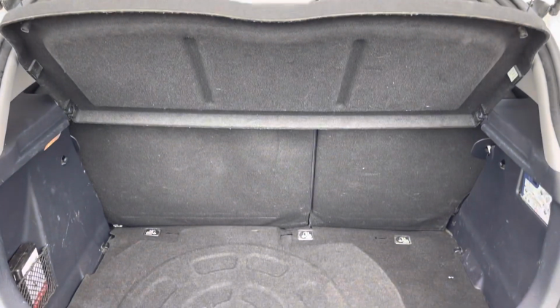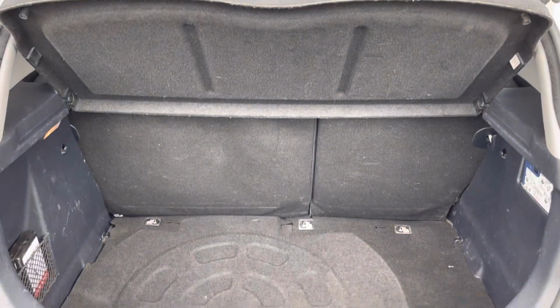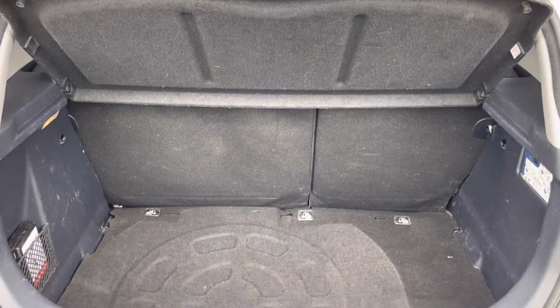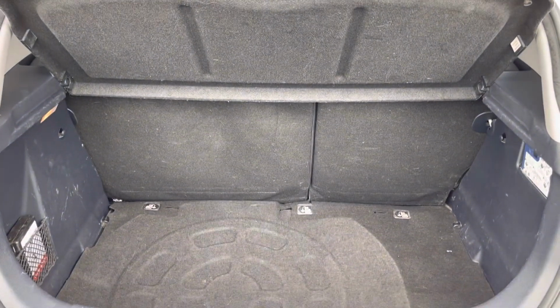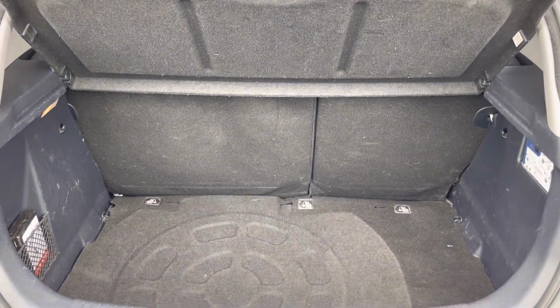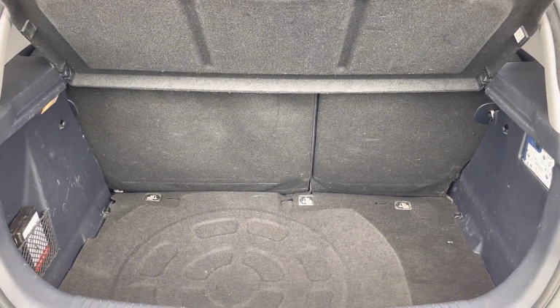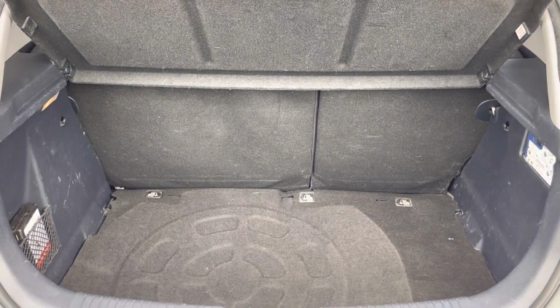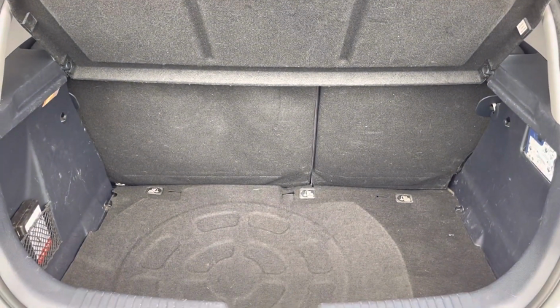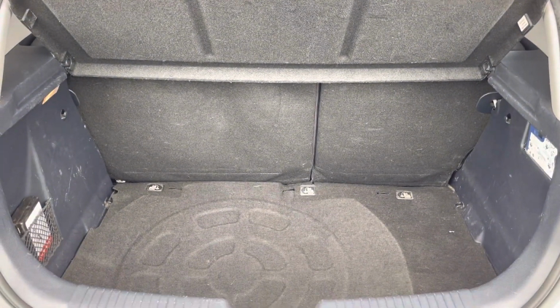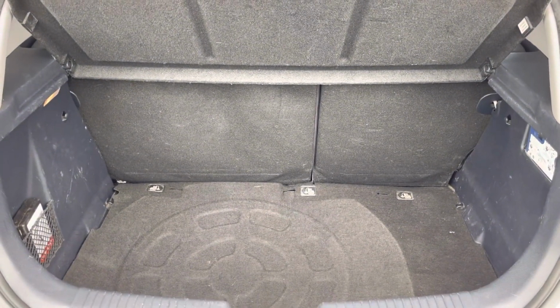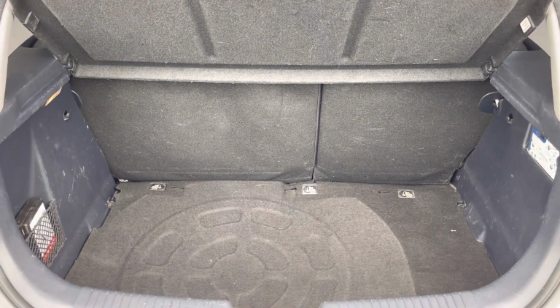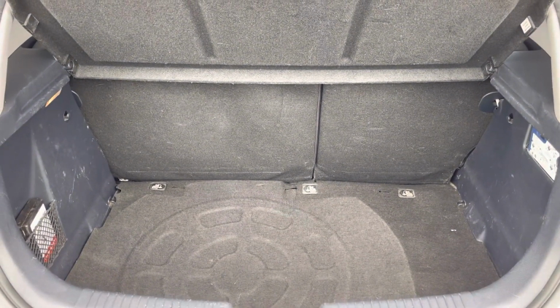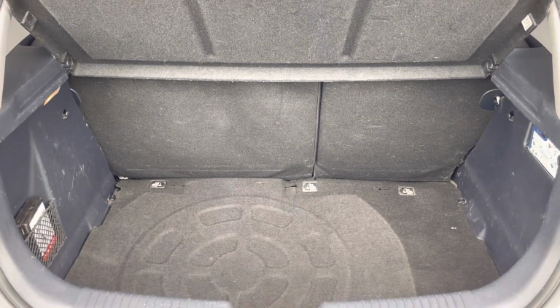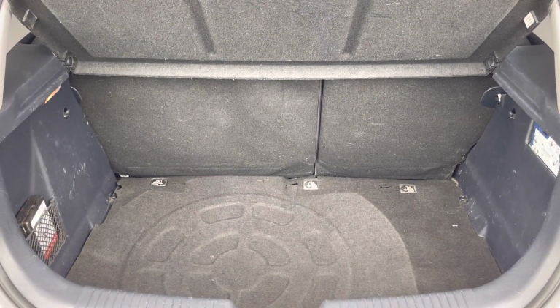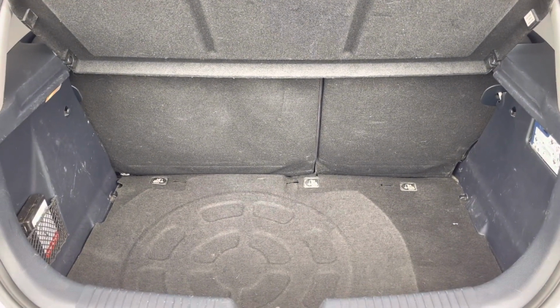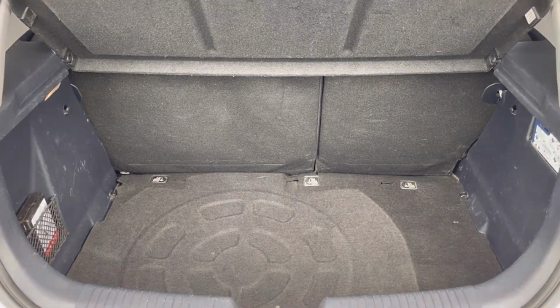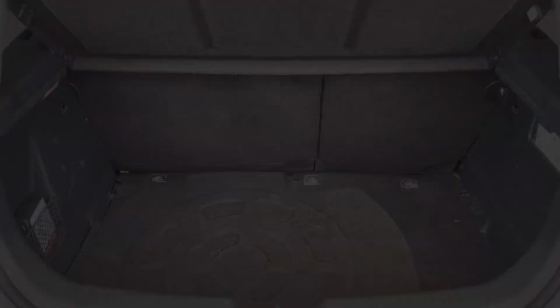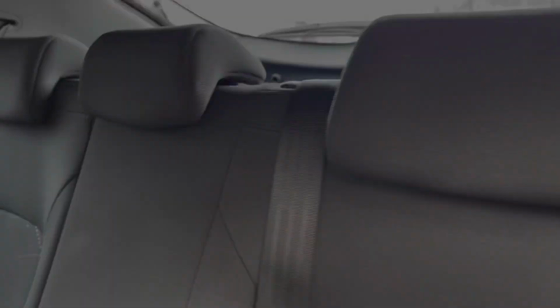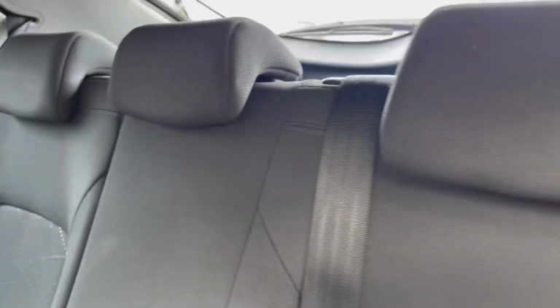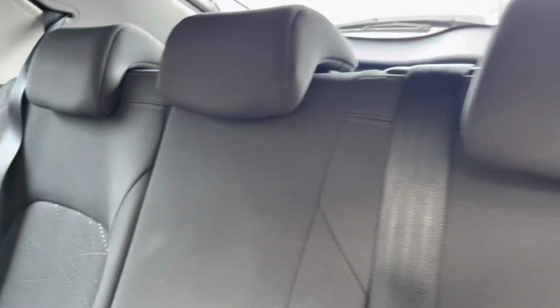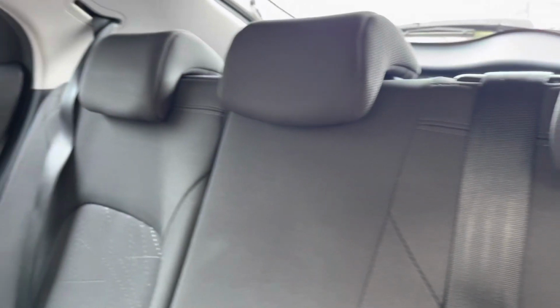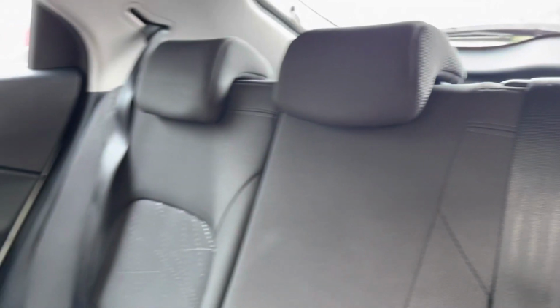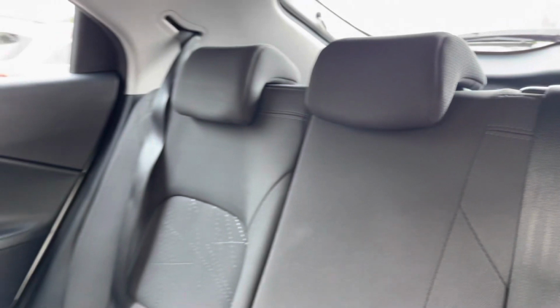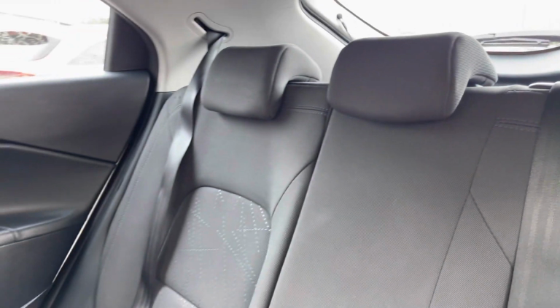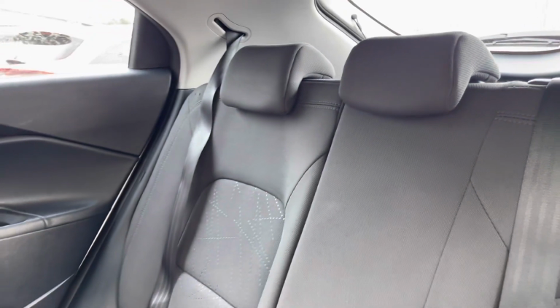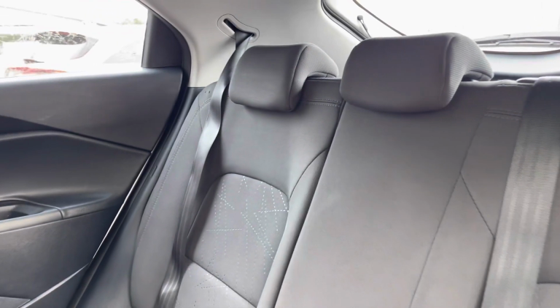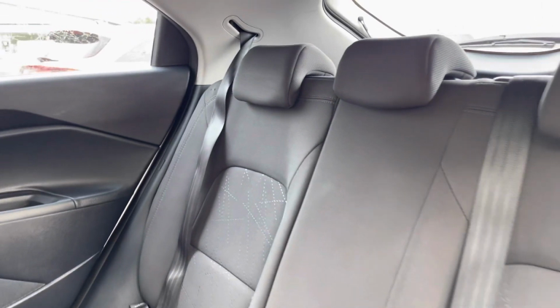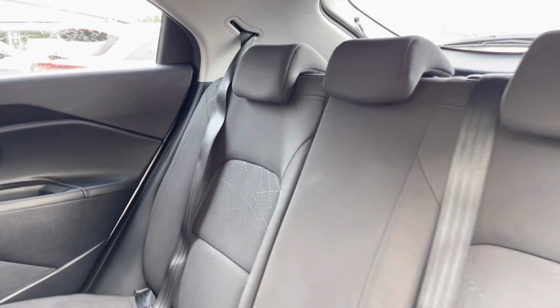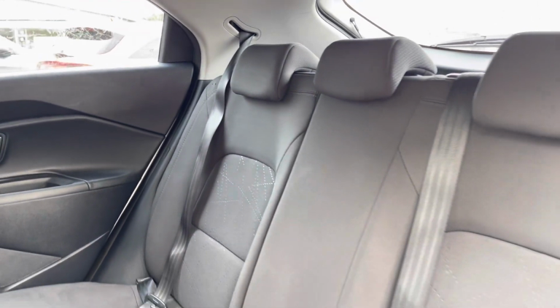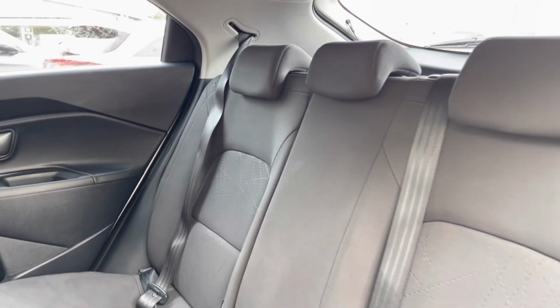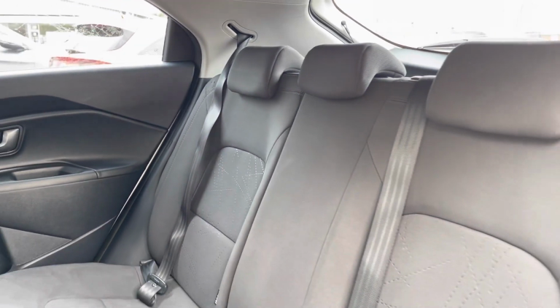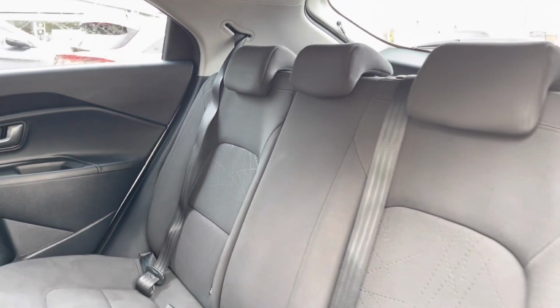Here you have a very spacious boot, with enough space for multiple suitcases and all your weekly shopping. The rear seats come with a full cloth upholstered finish.